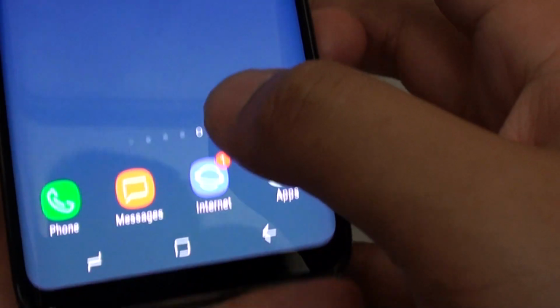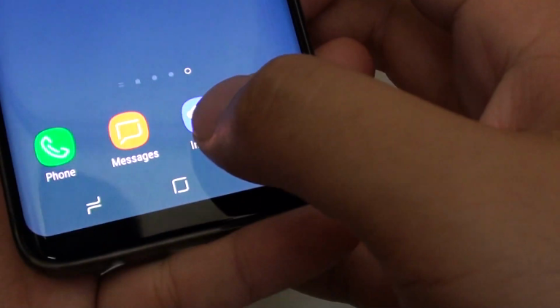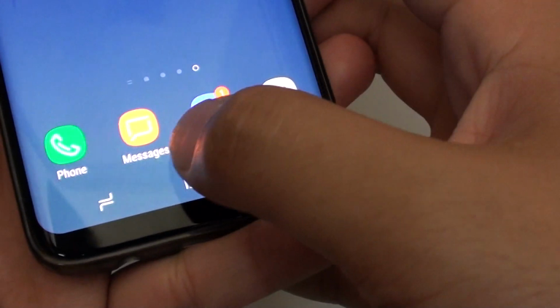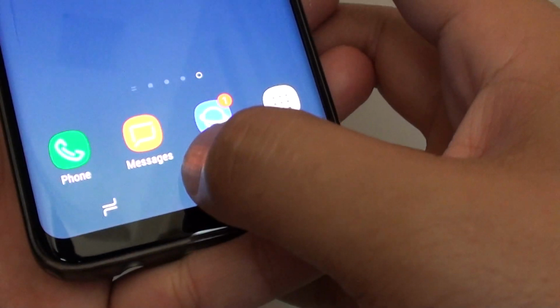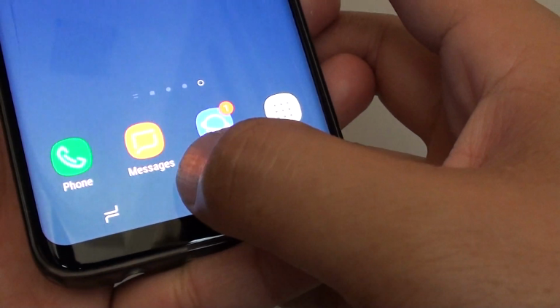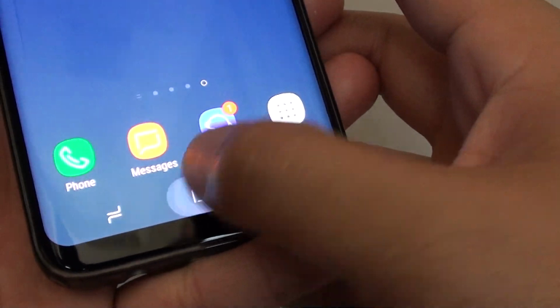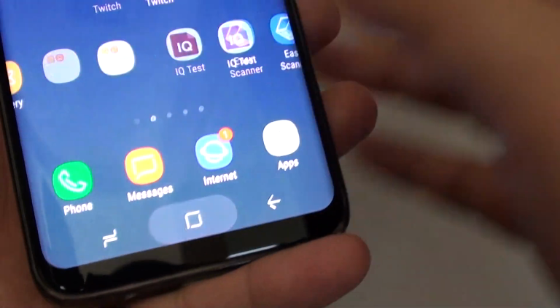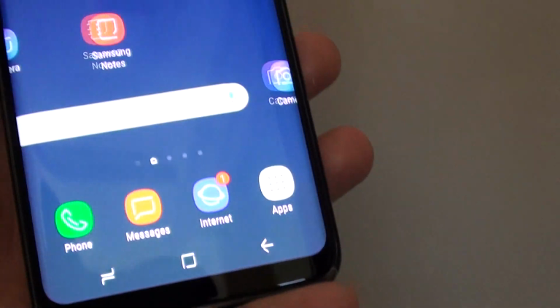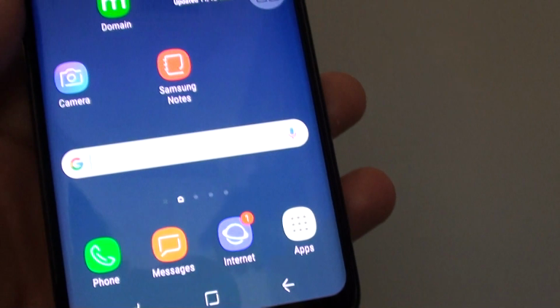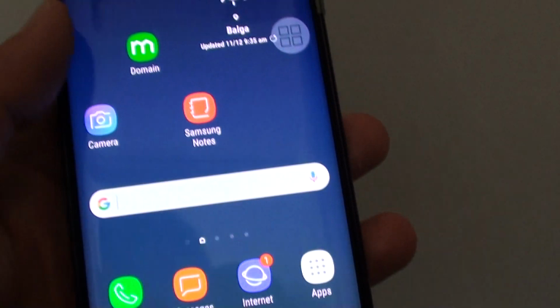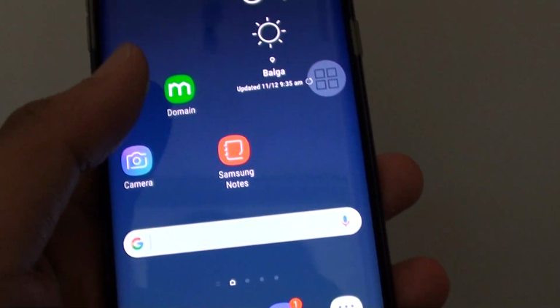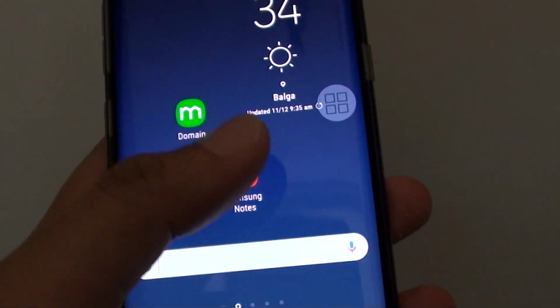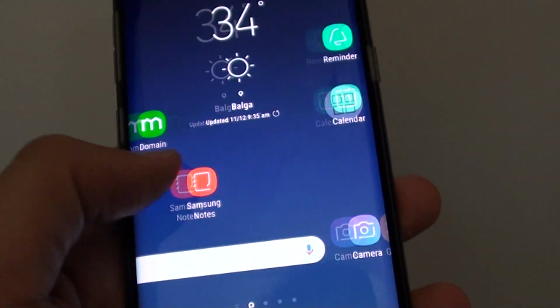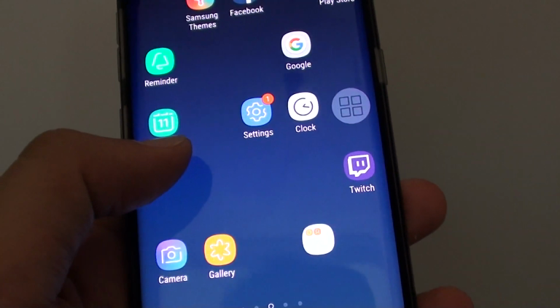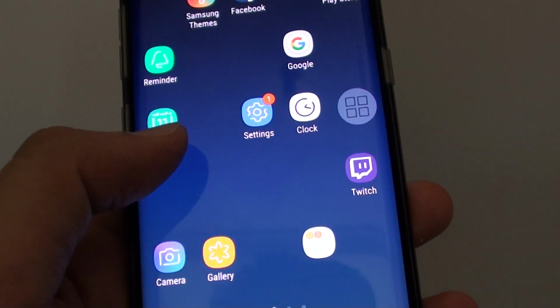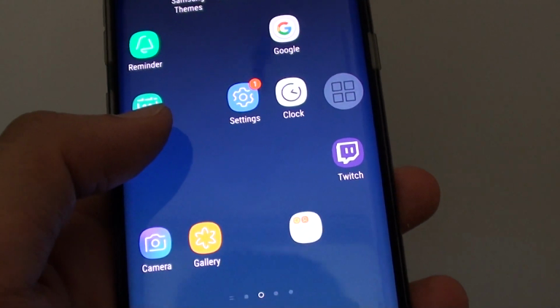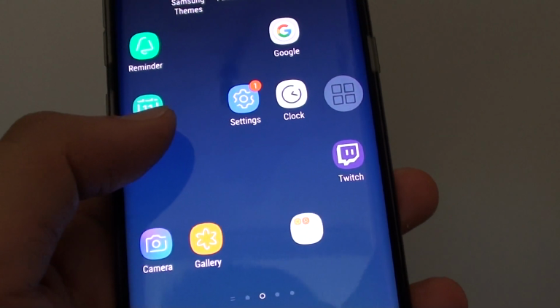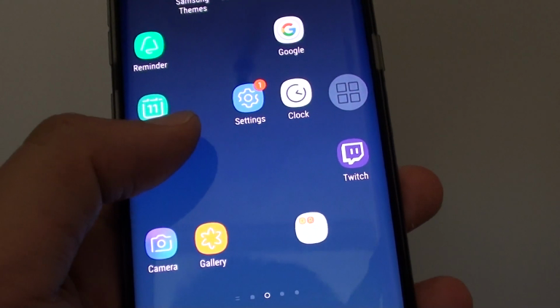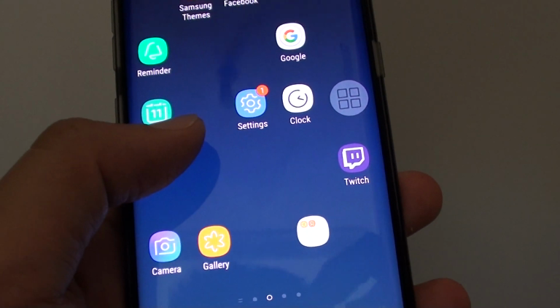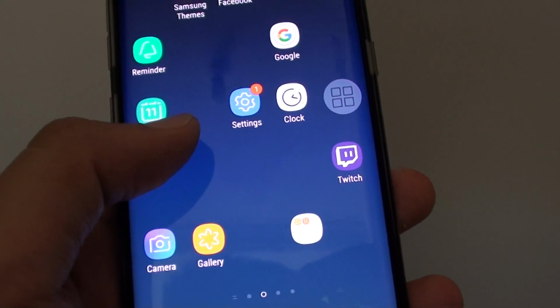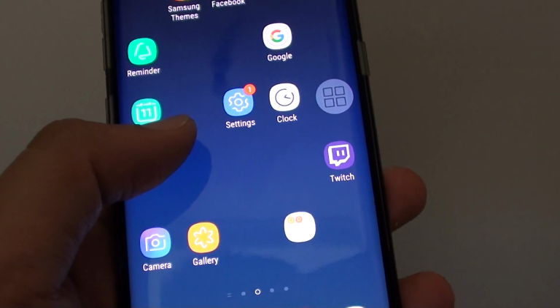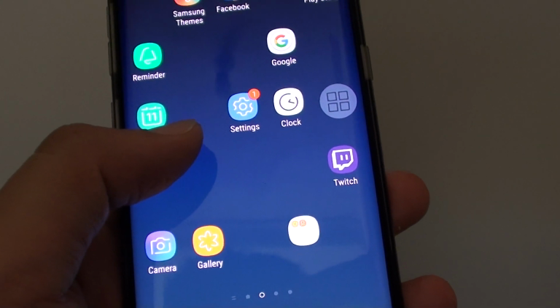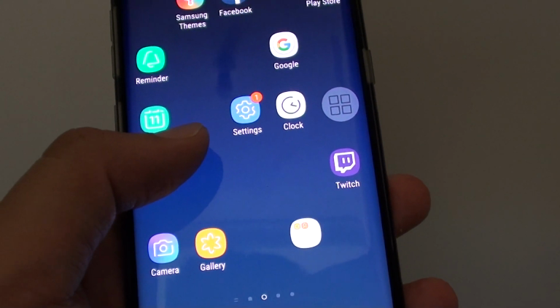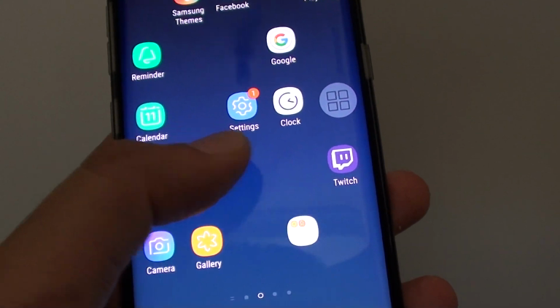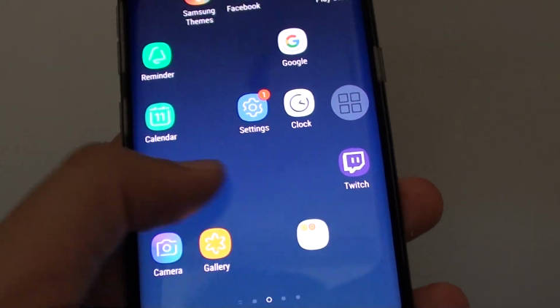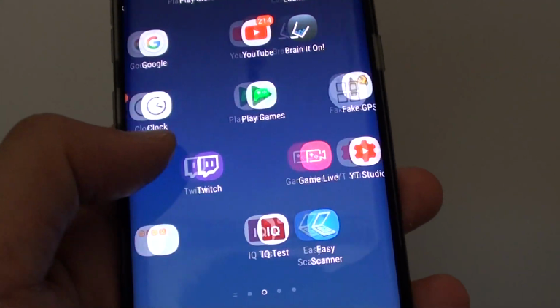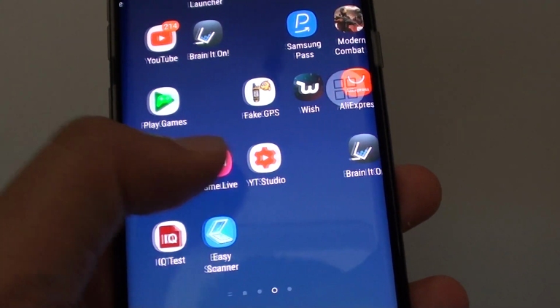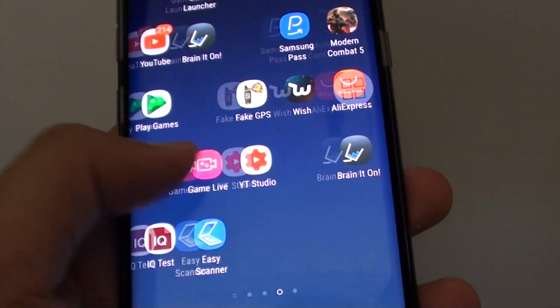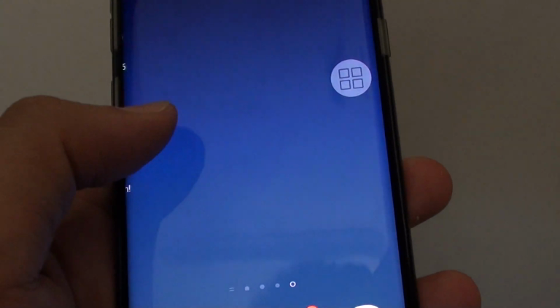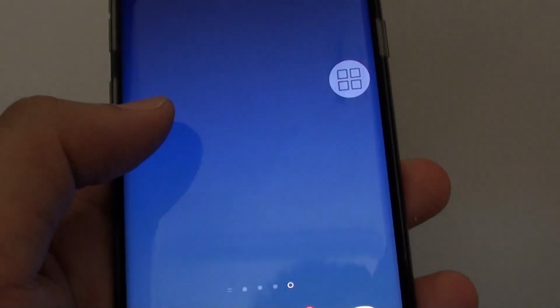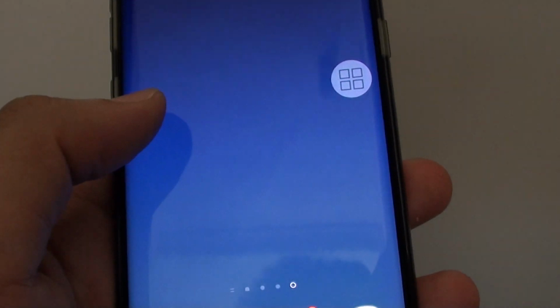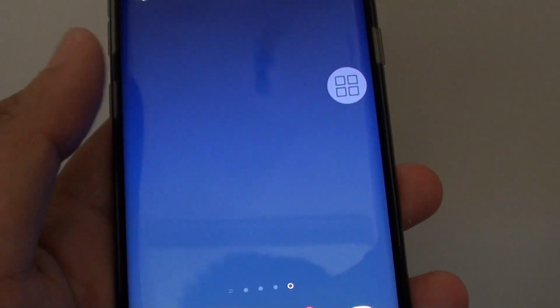And that's it. Tap on the home key will take you back to your home screen. Thank you for watching this video. Please subscribe to my channel for more videos.